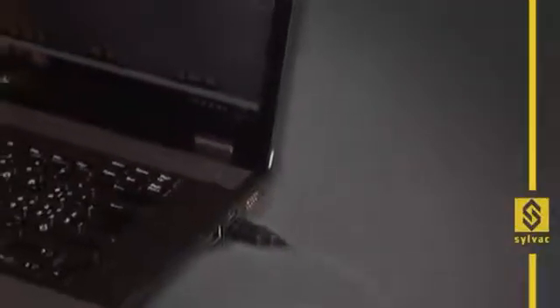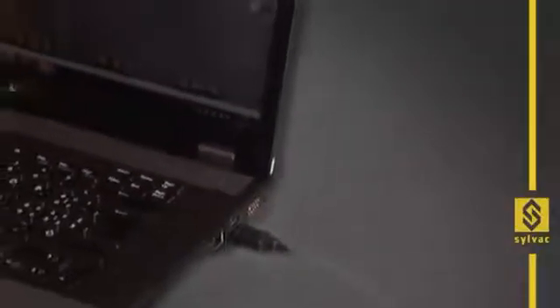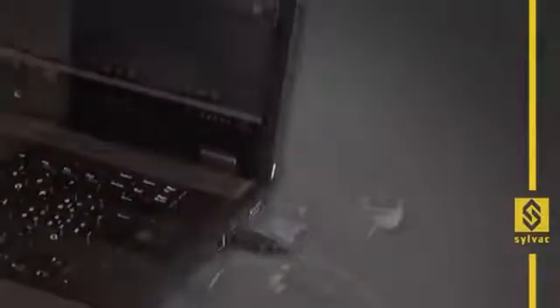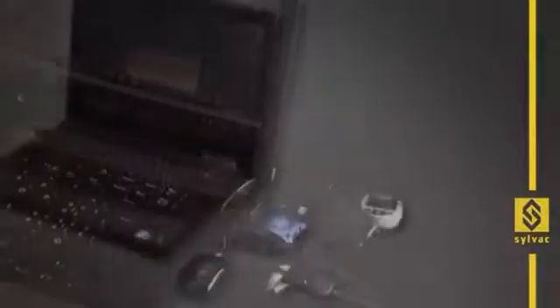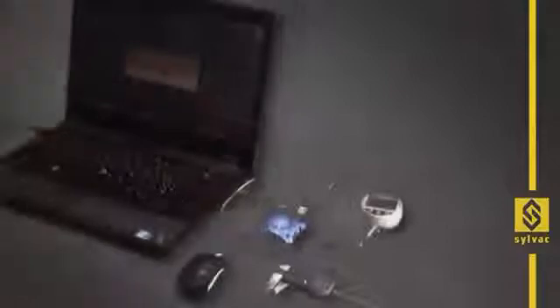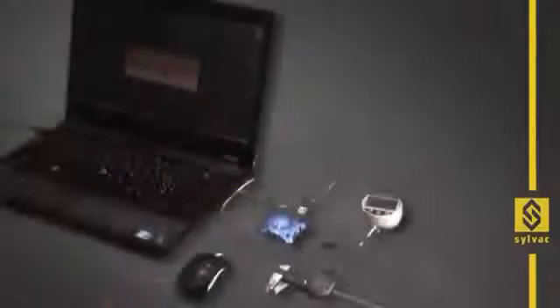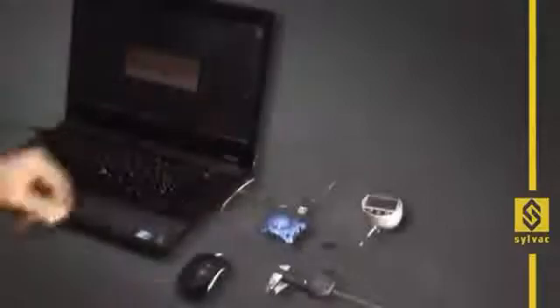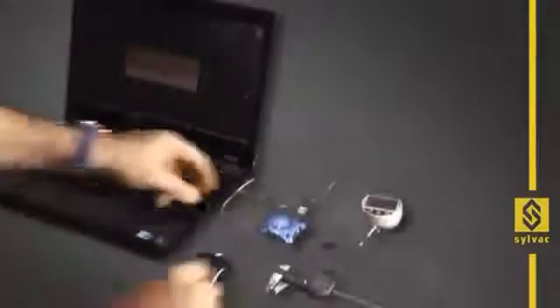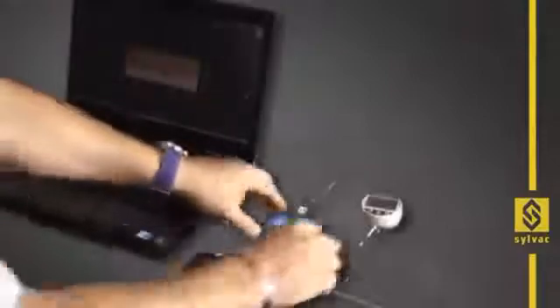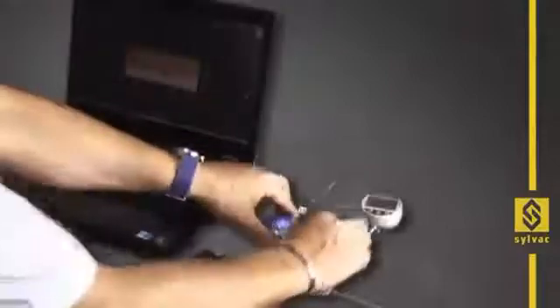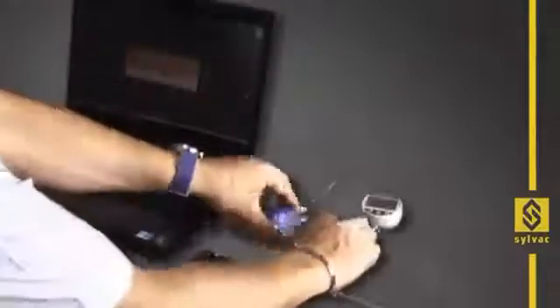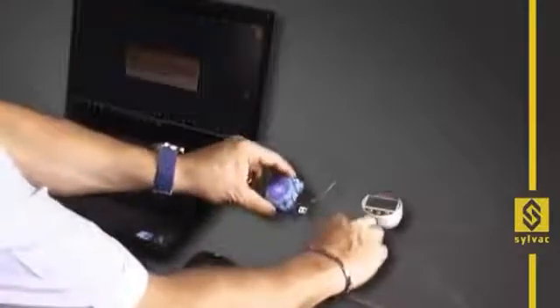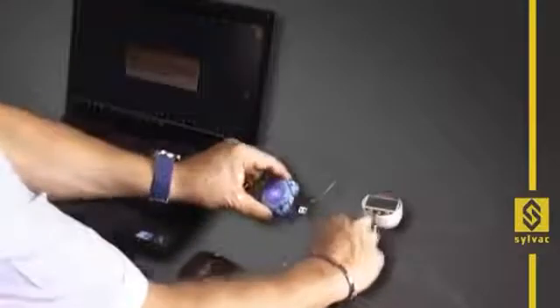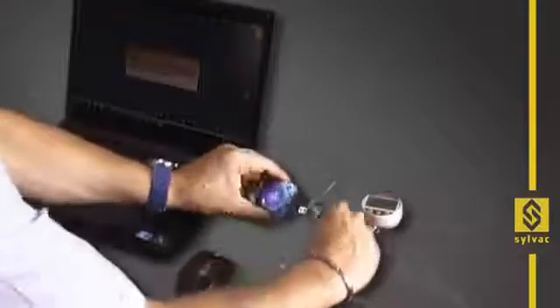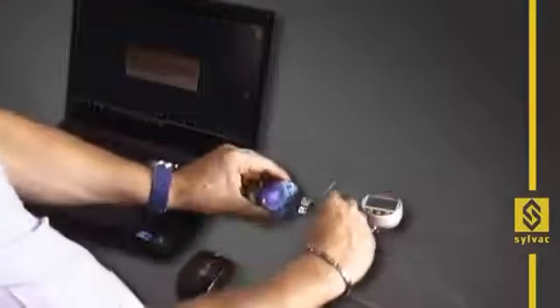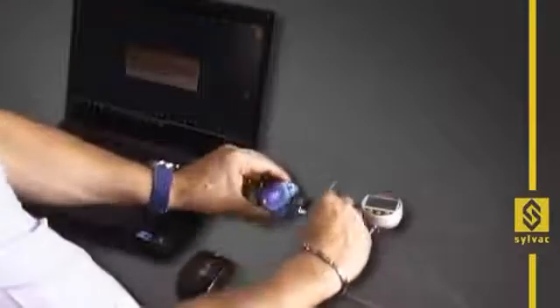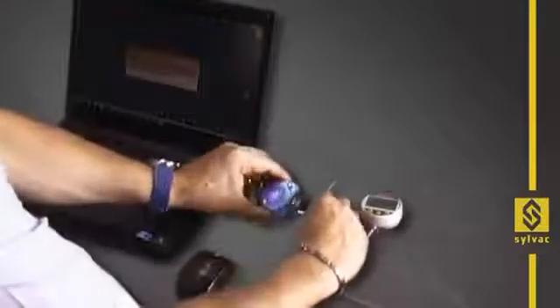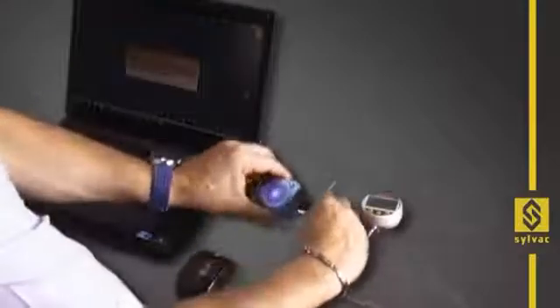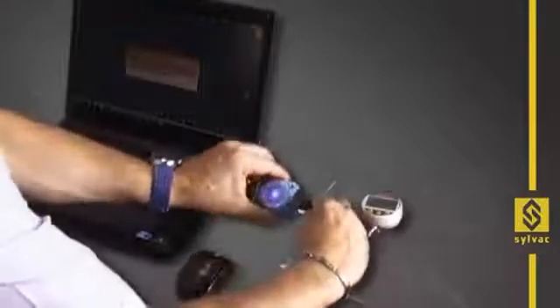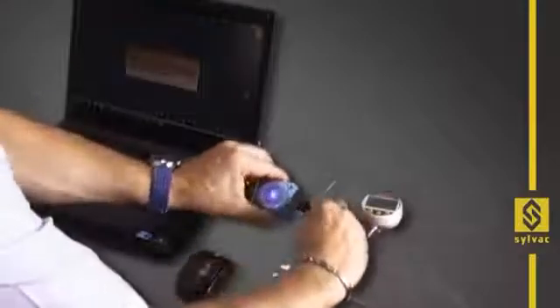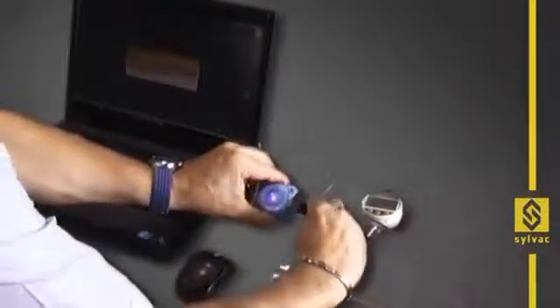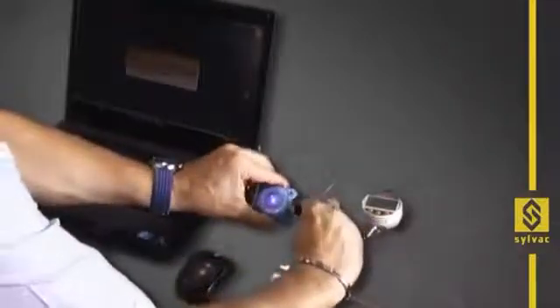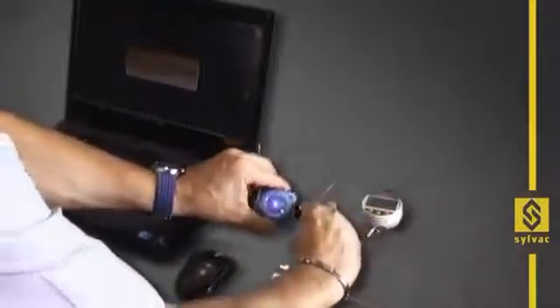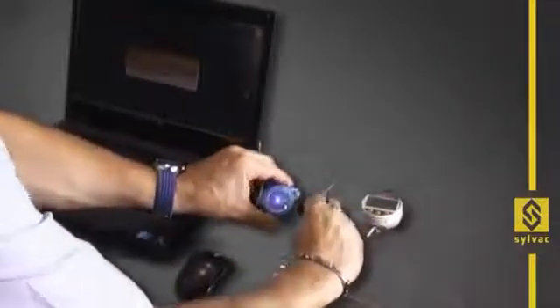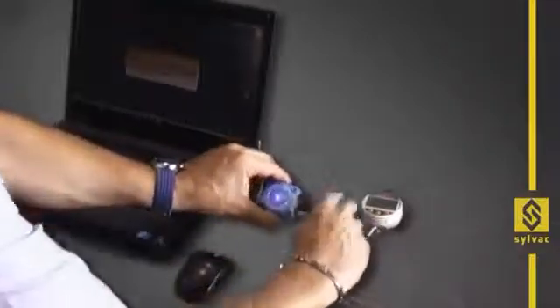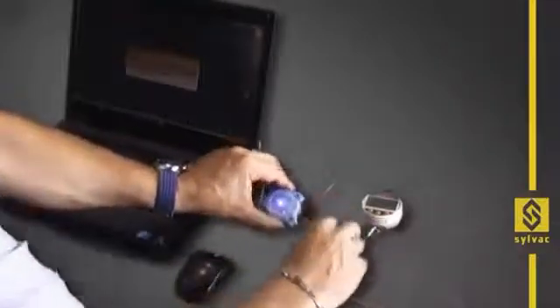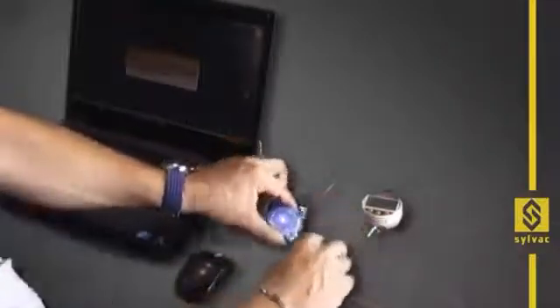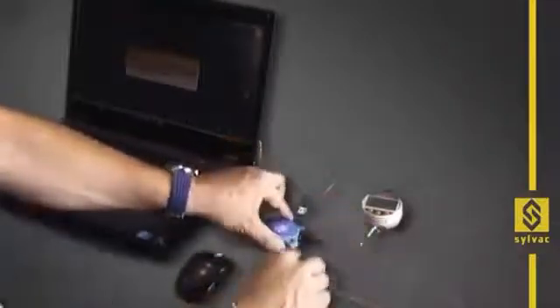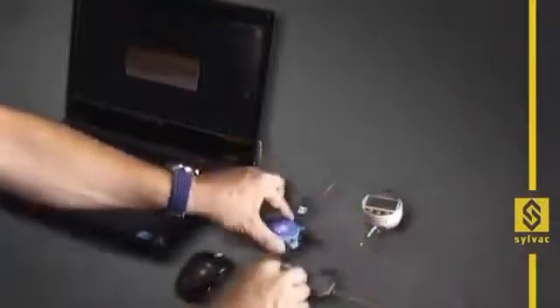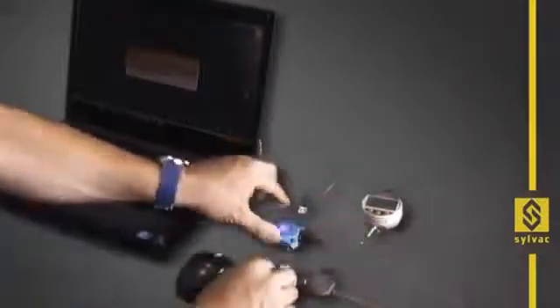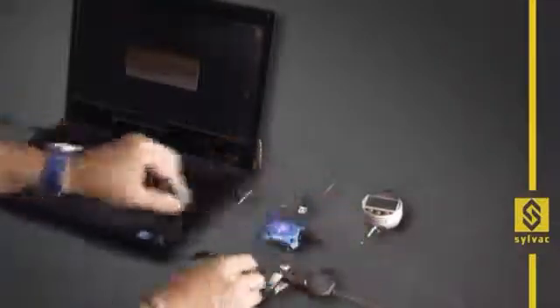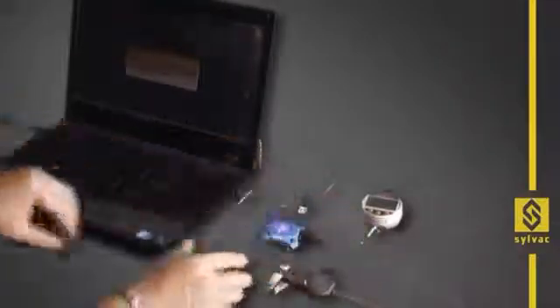If you do not have enough USB ports available on your computer, you can use any USB hub.